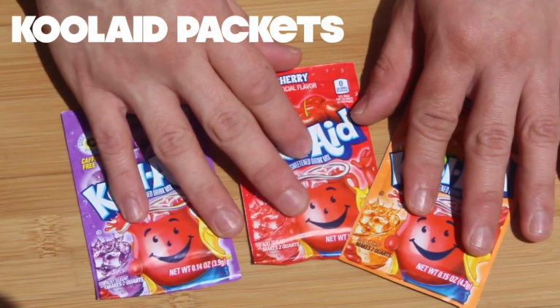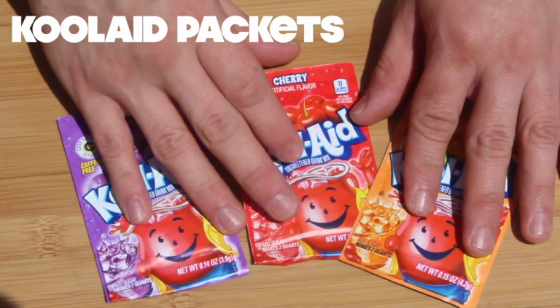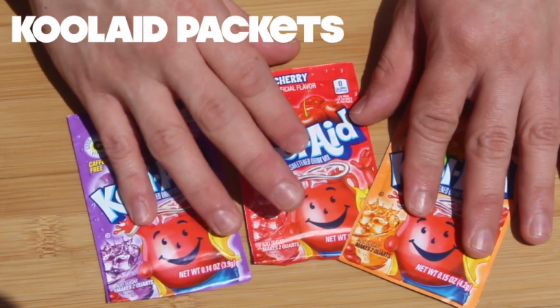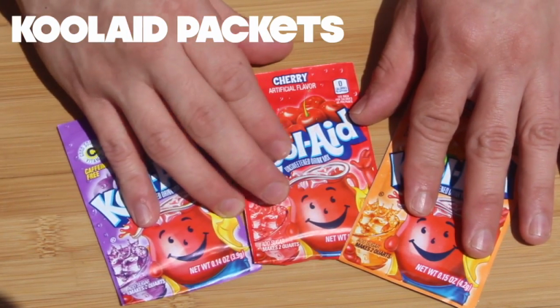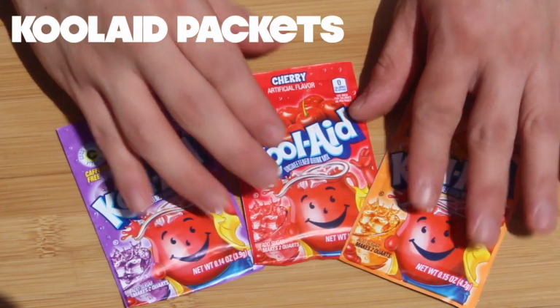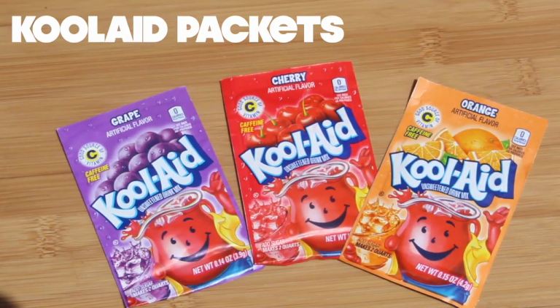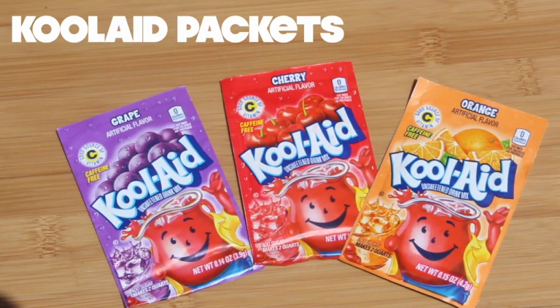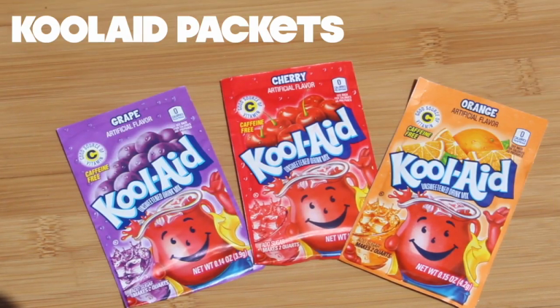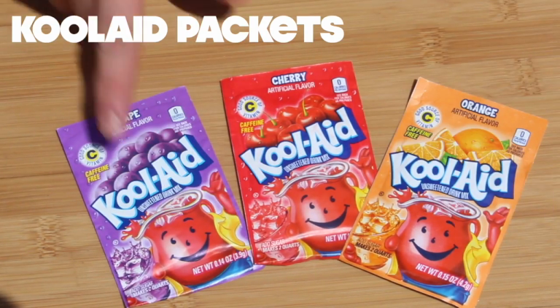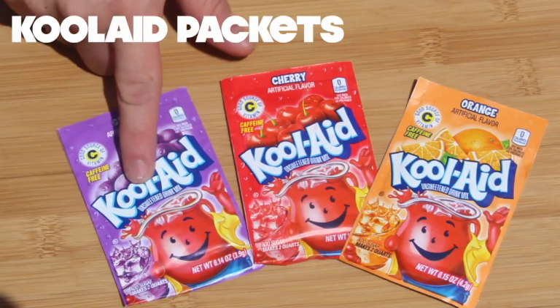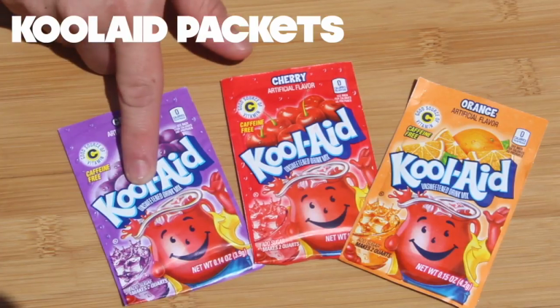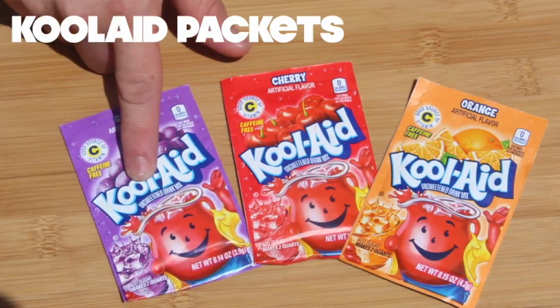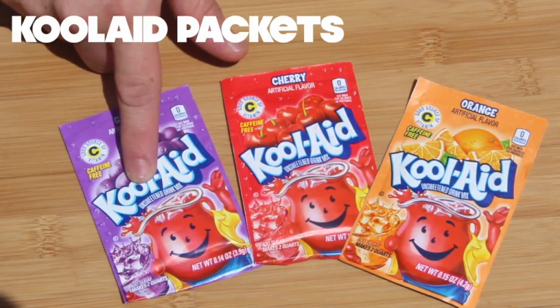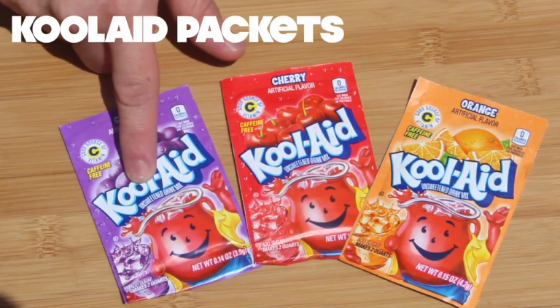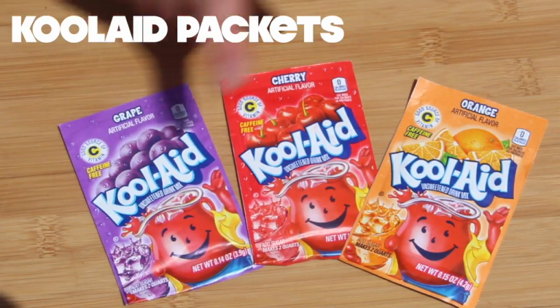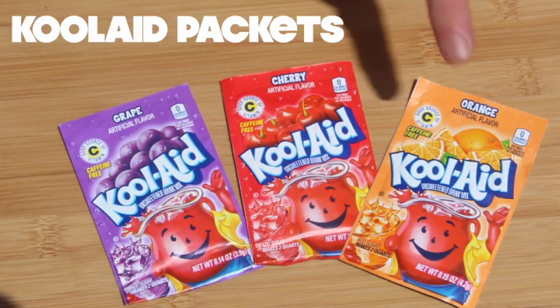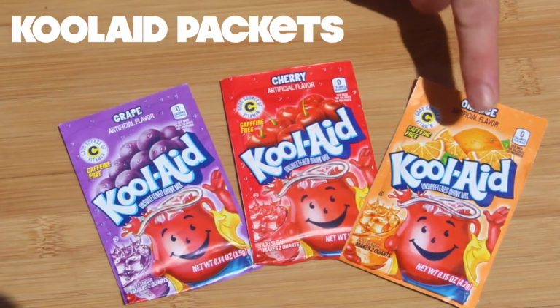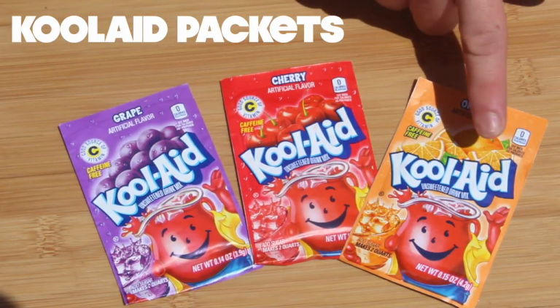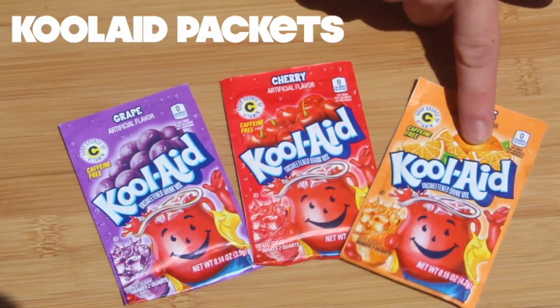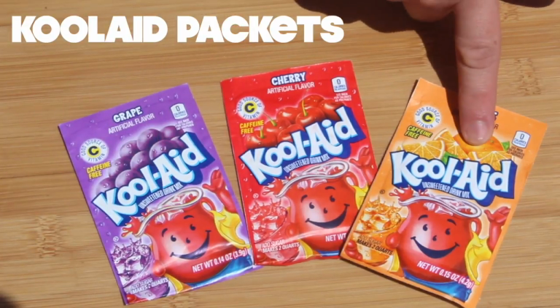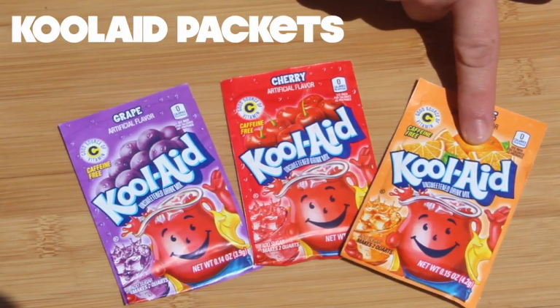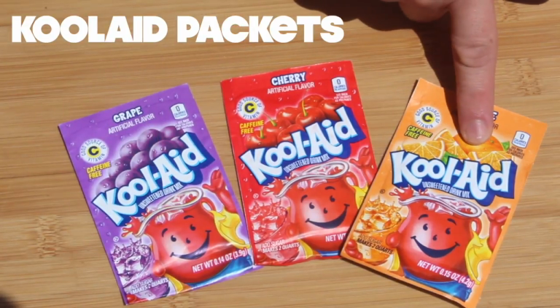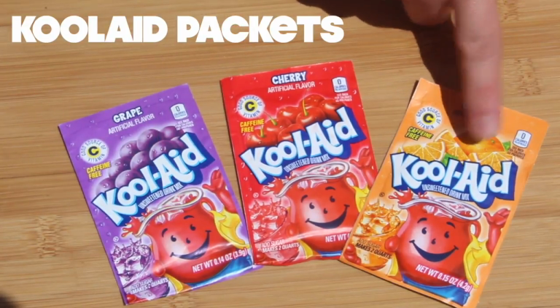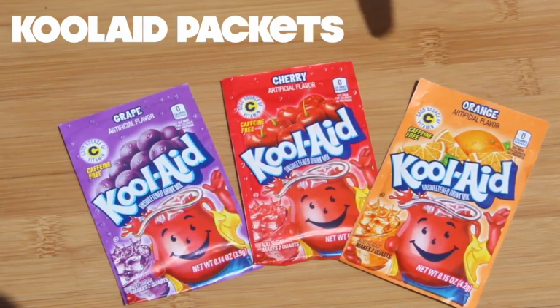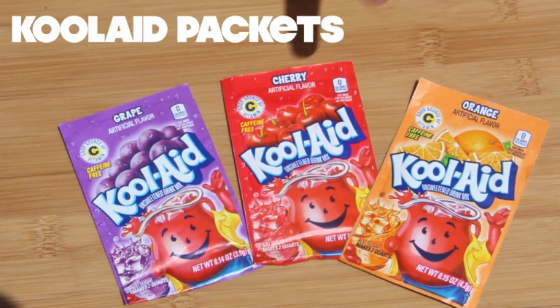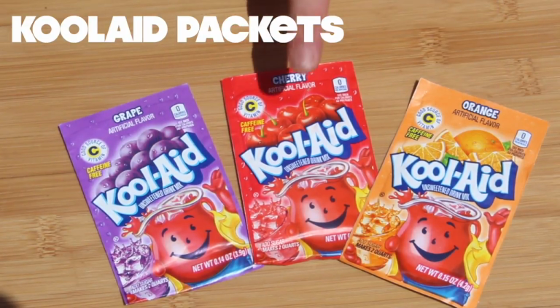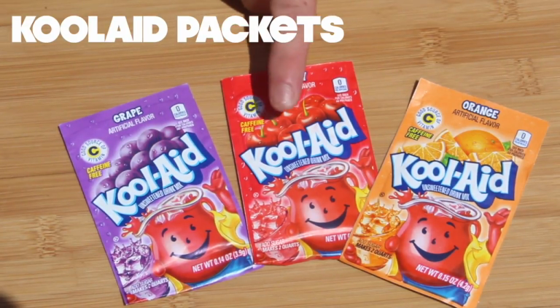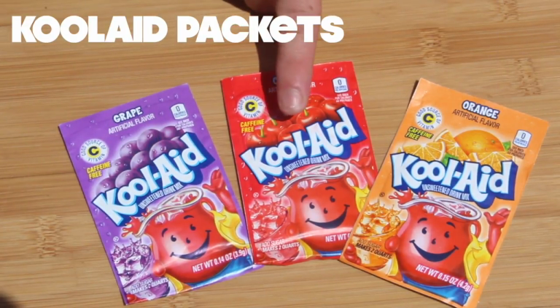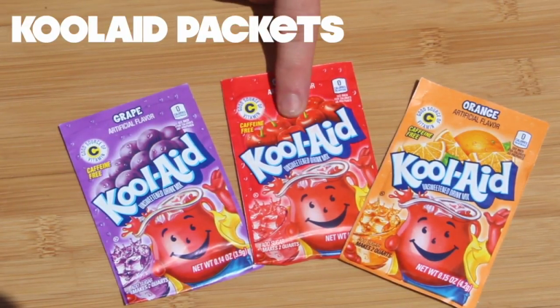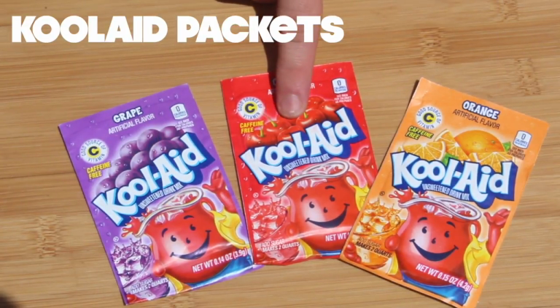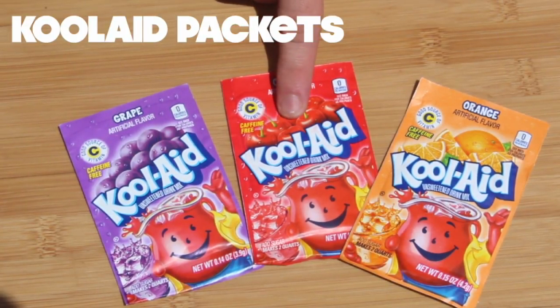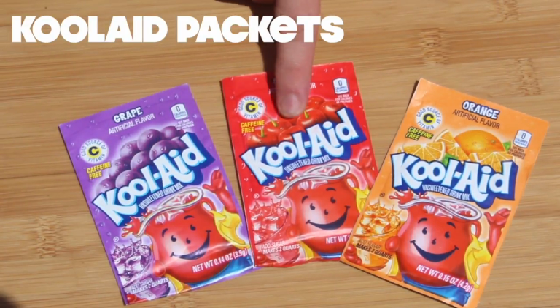I'm using cherry, orange, and grape — the classic flavors. You can use whatever you like though.